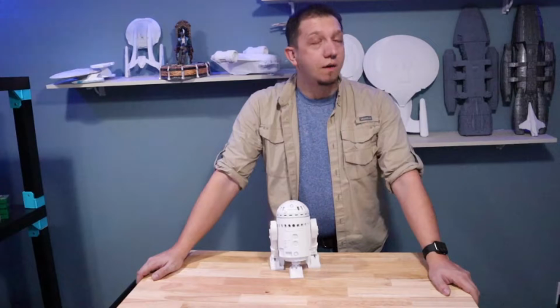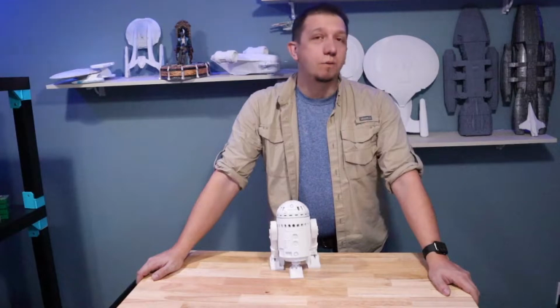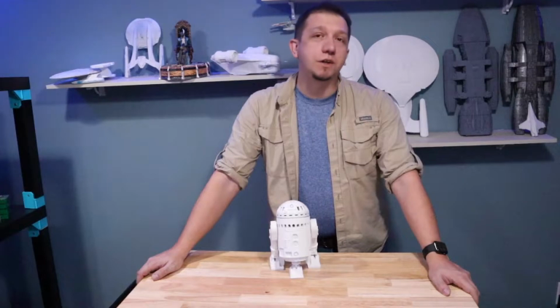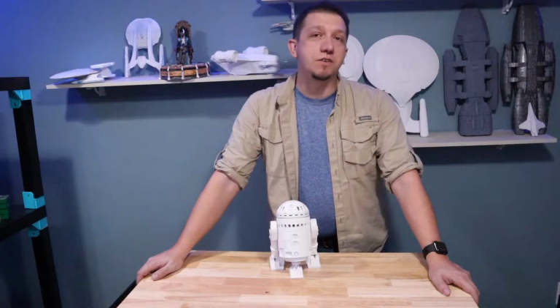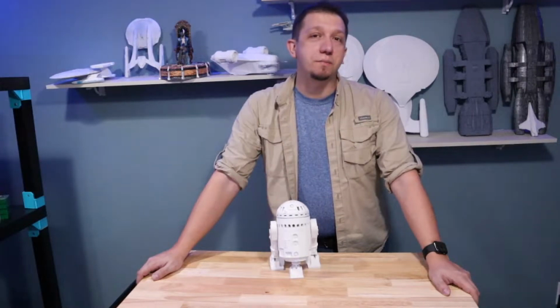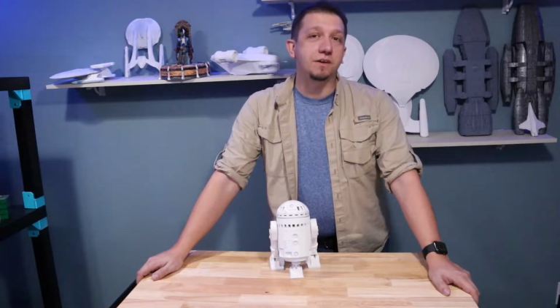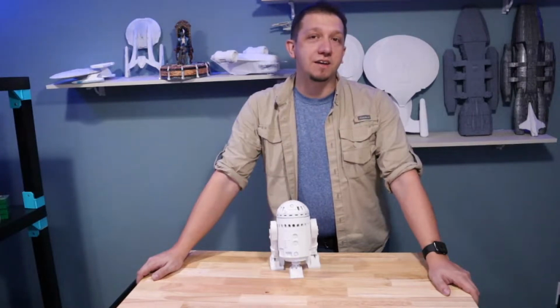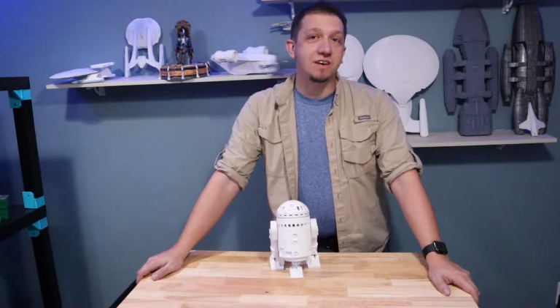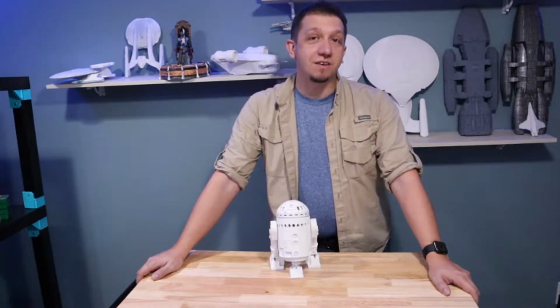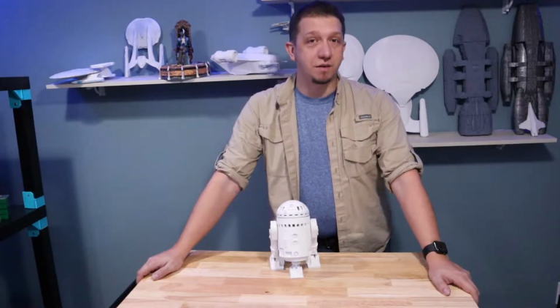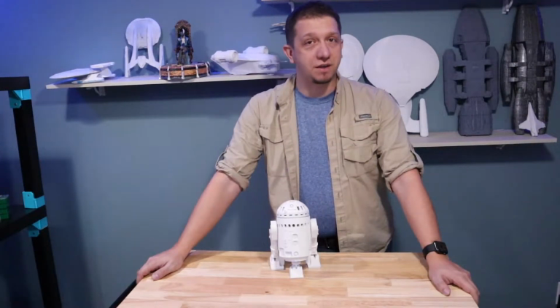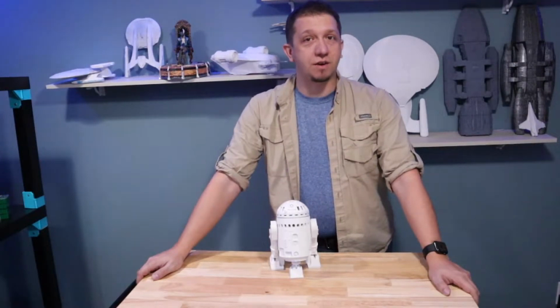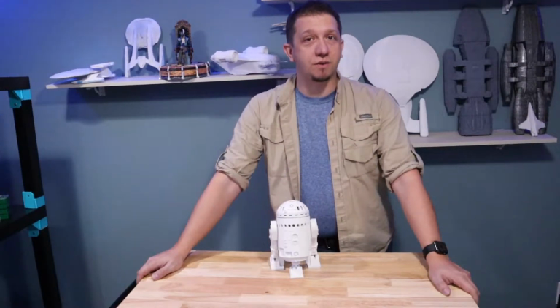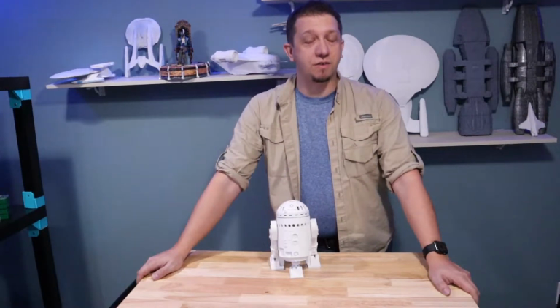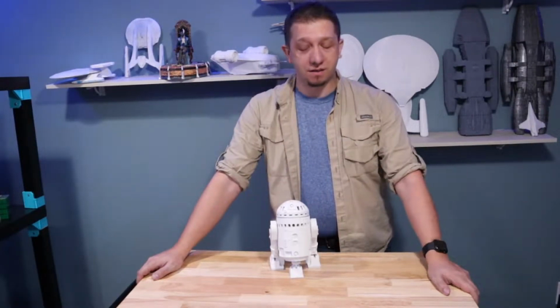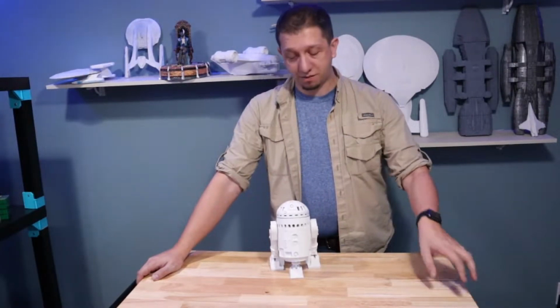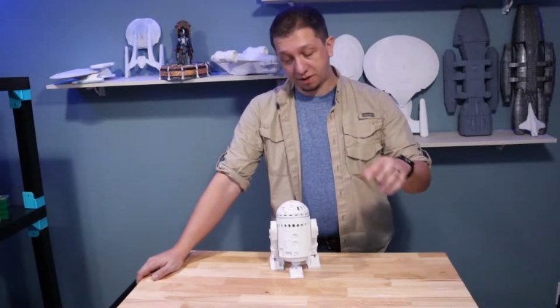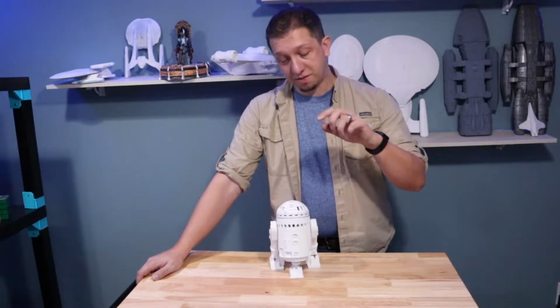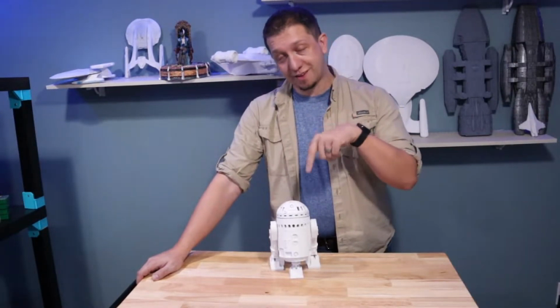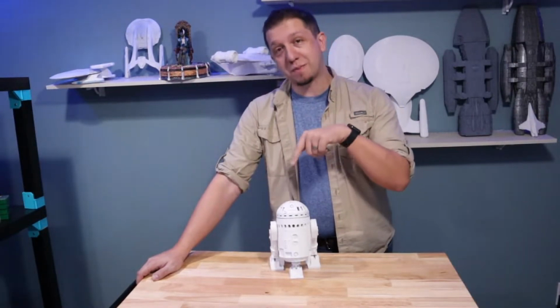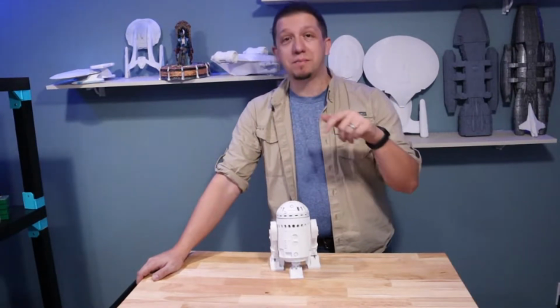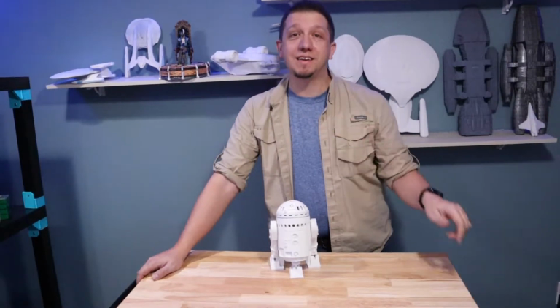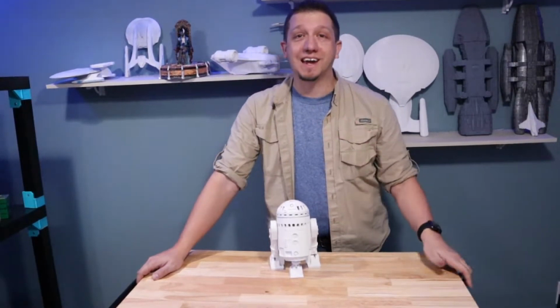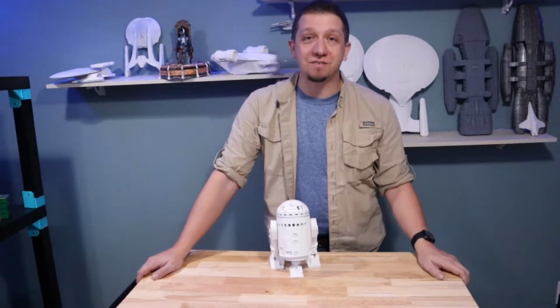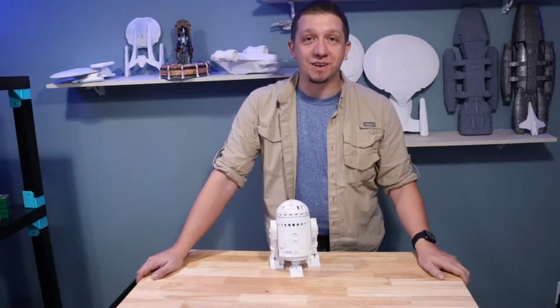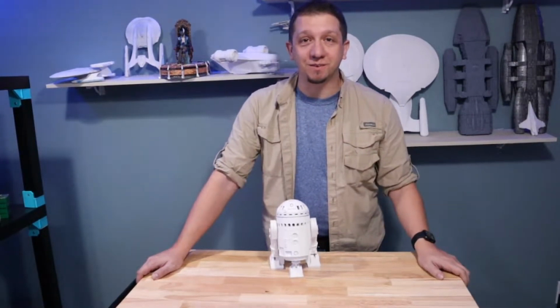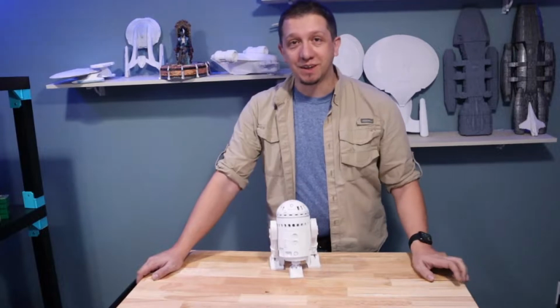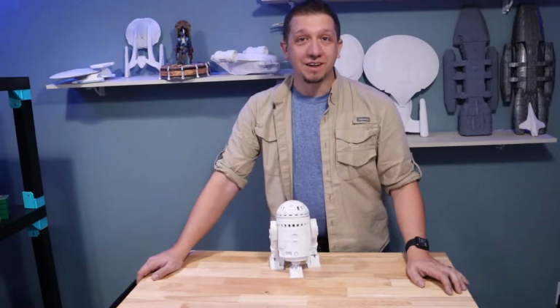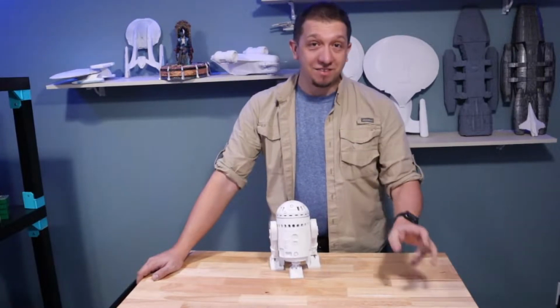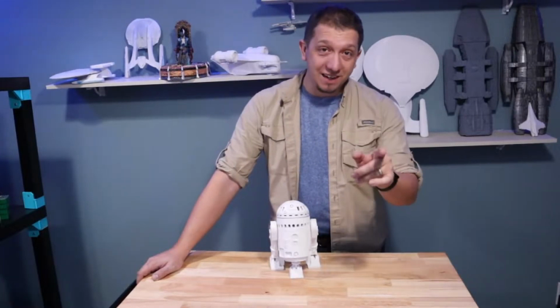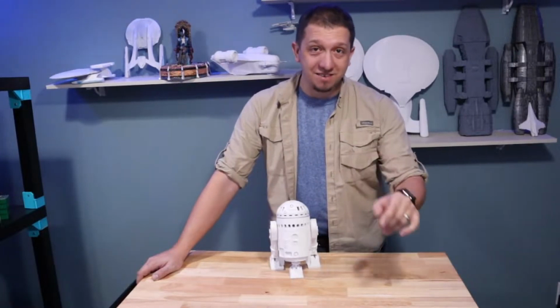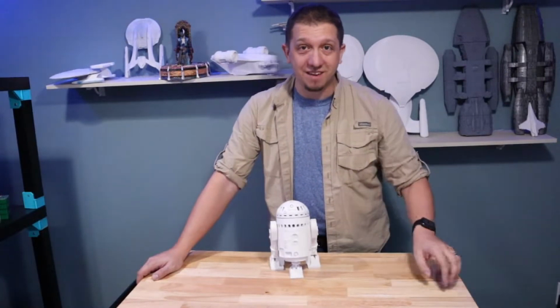Want to dress up your Alexa? Are you a big Star Wars fan? Well this might be the guy for you. See you guys inside.